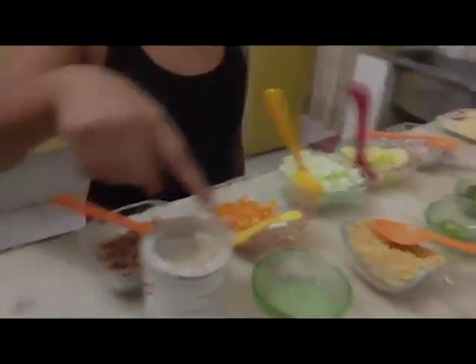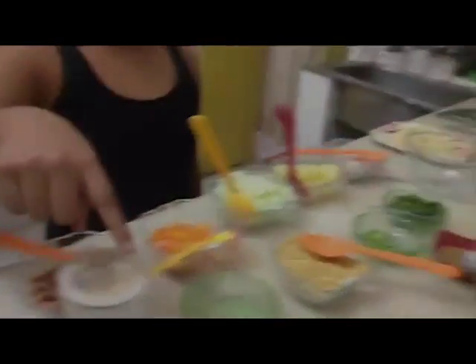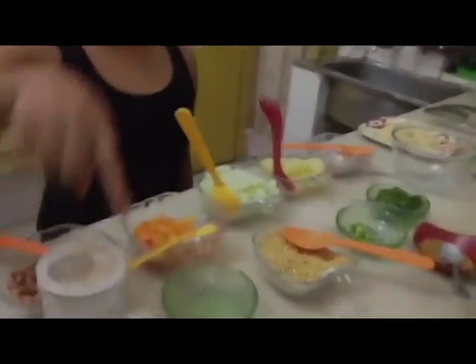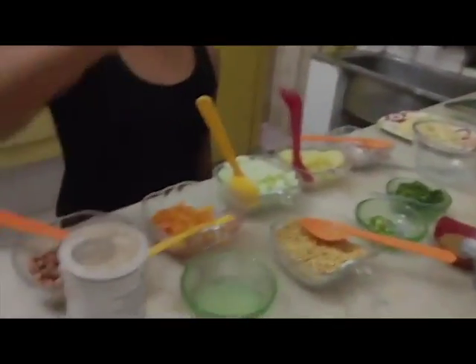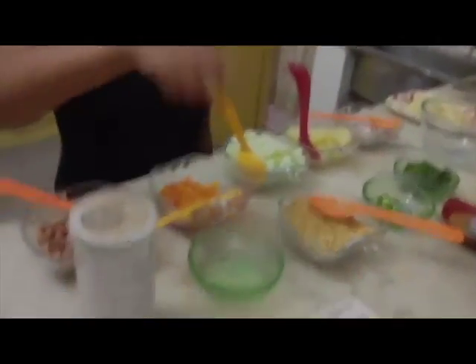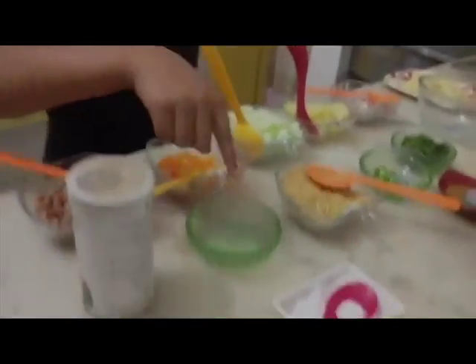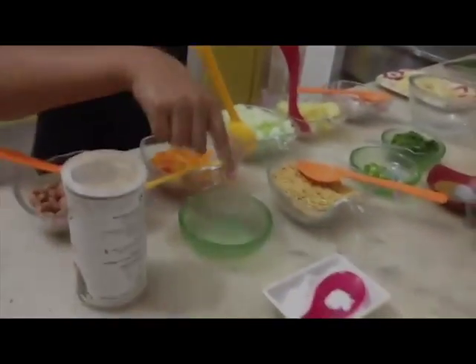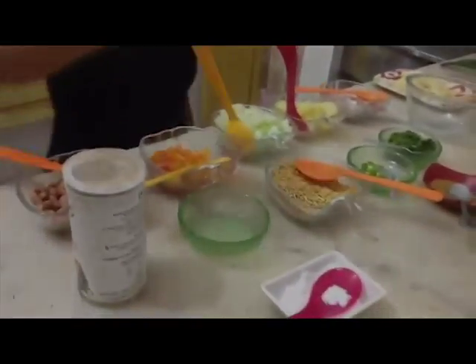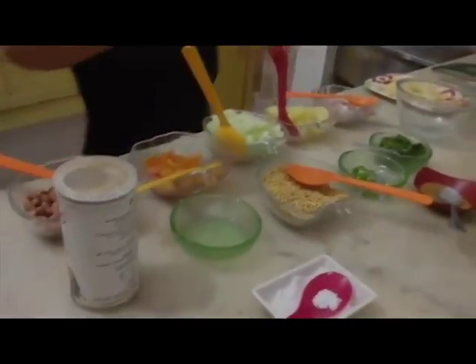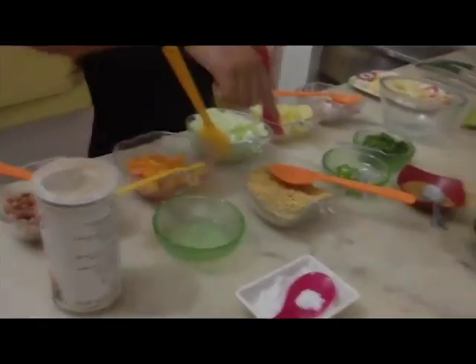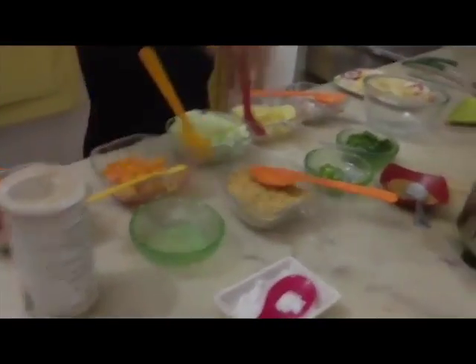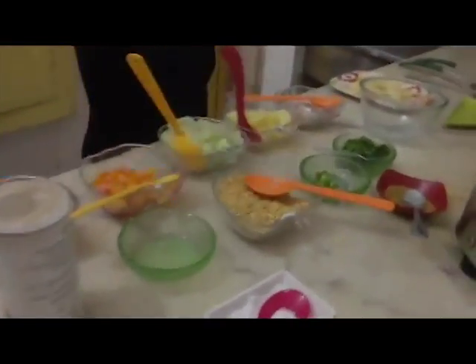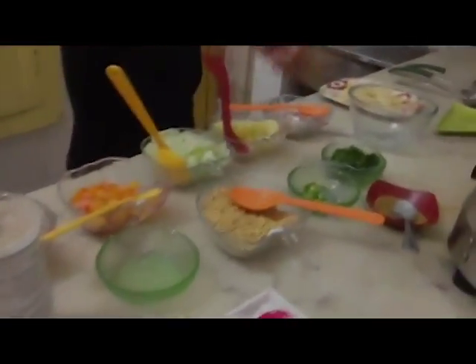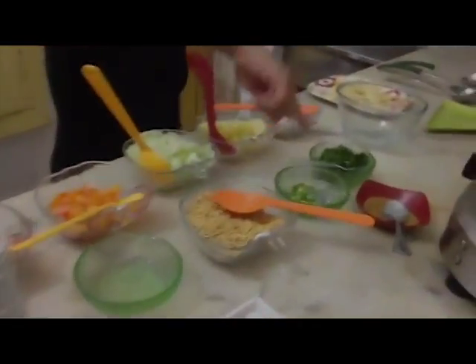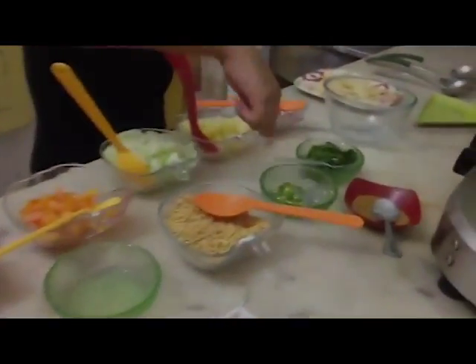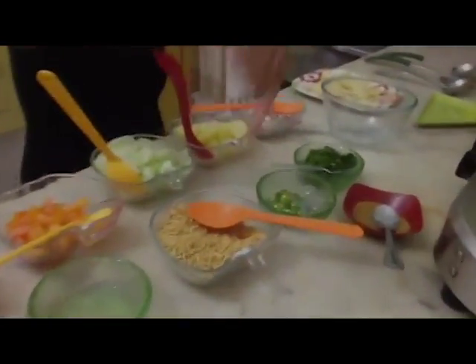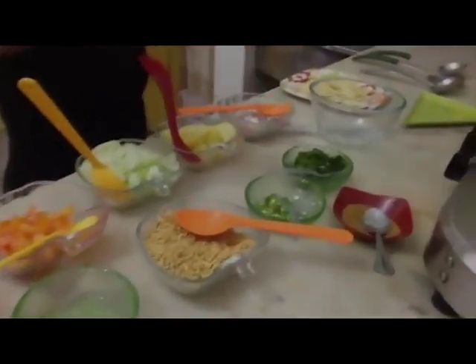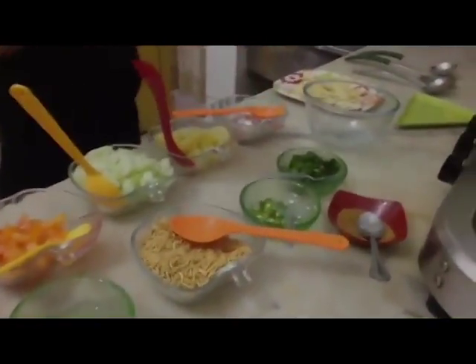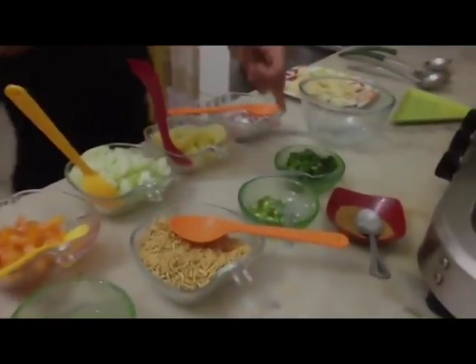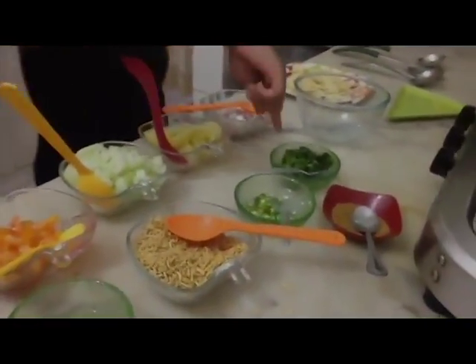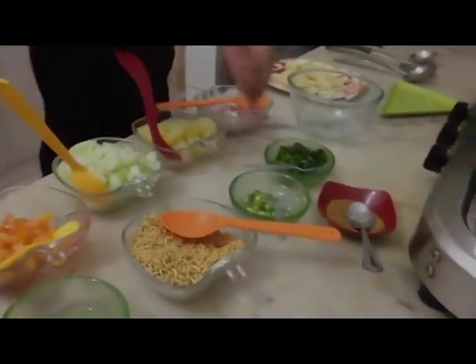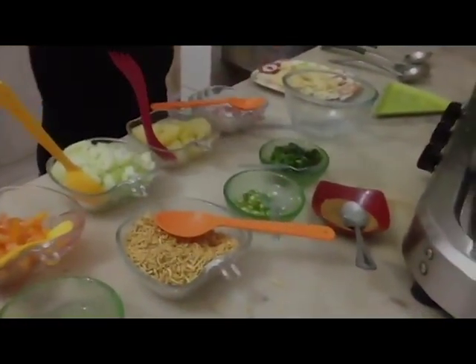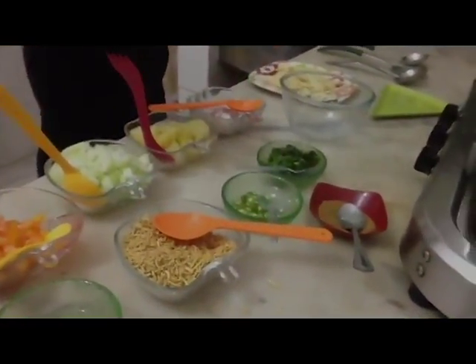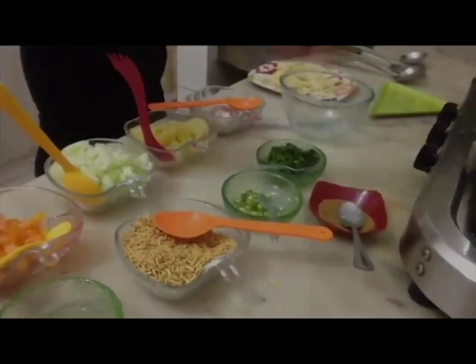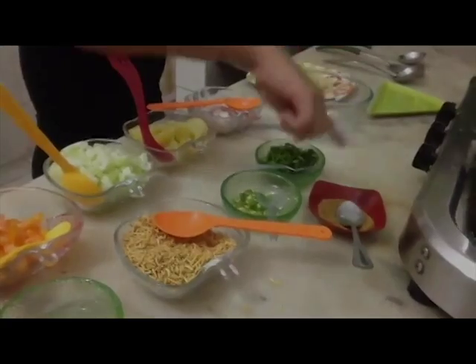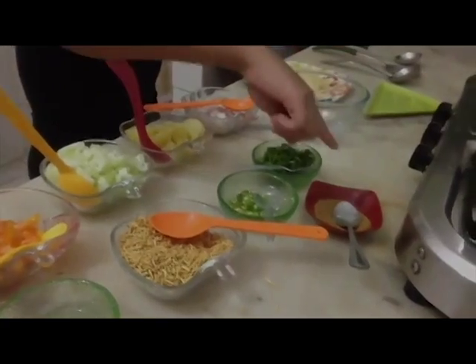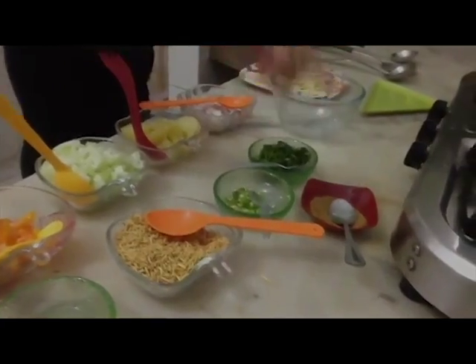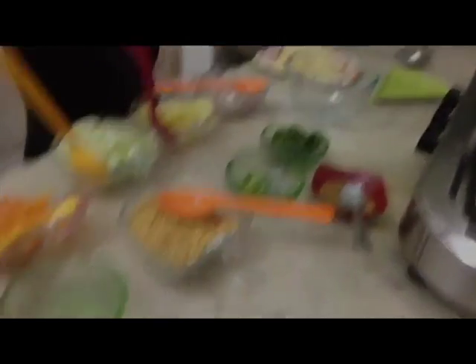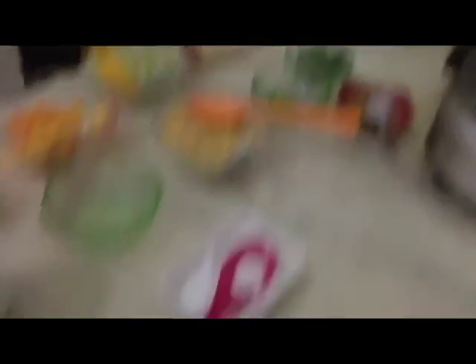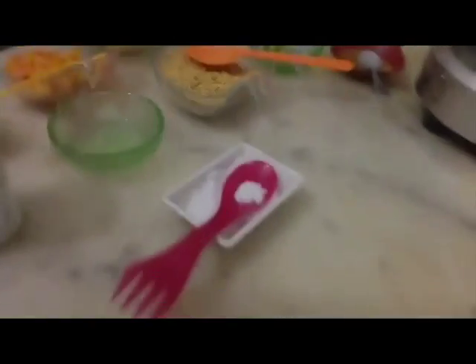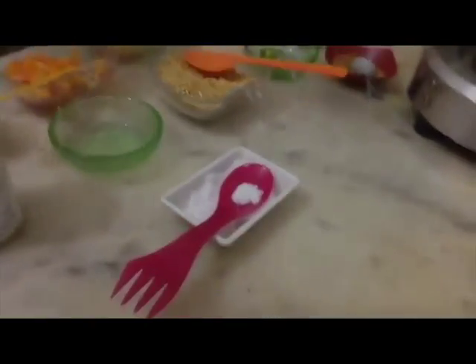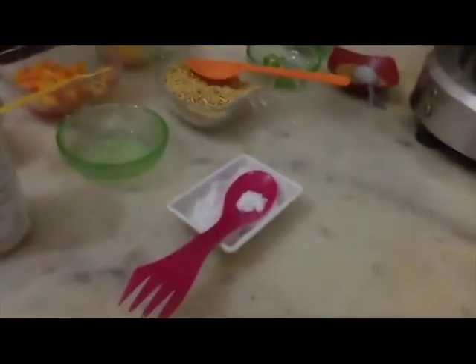Some chaat masala, some lime juice, some sev, some green chilli, some coriander, some cumin powder, and some salt.